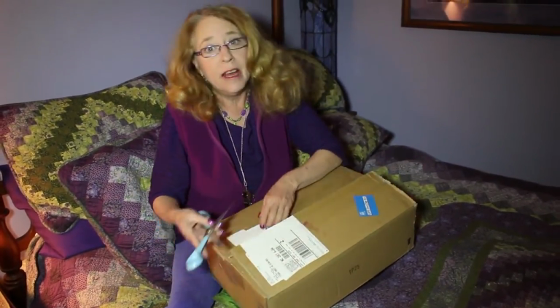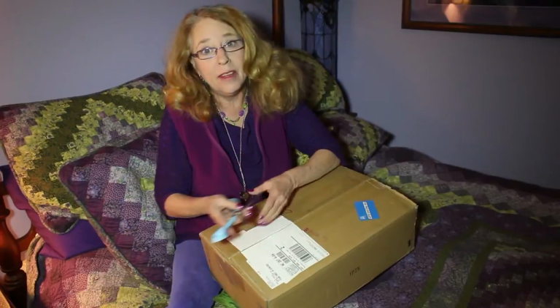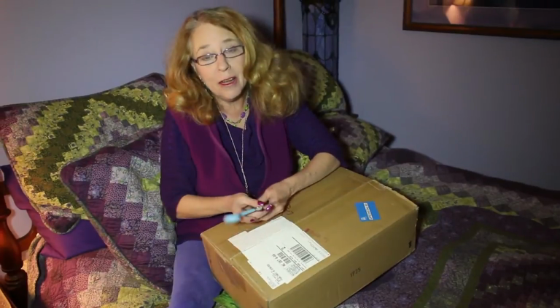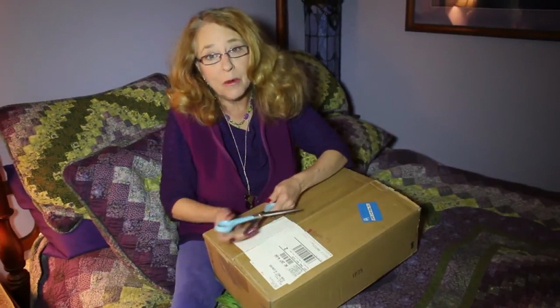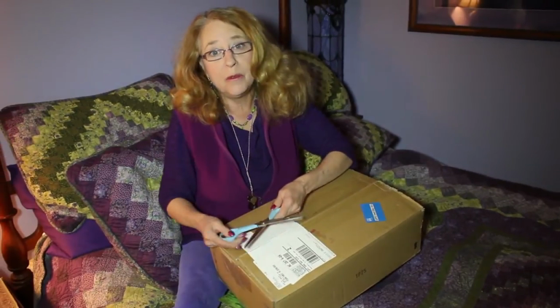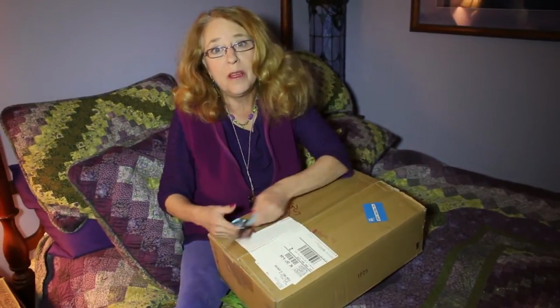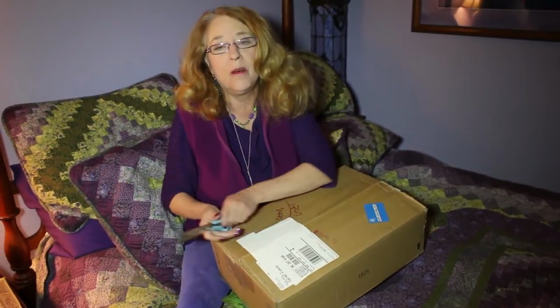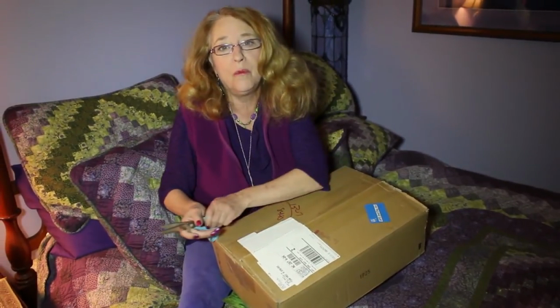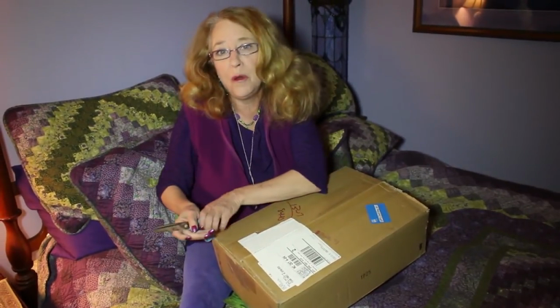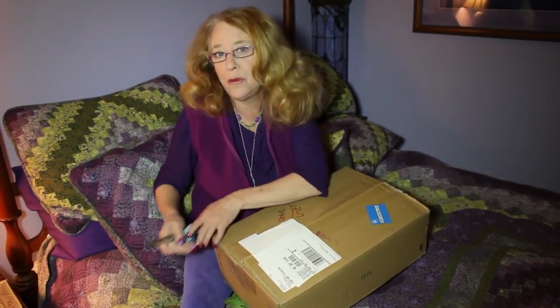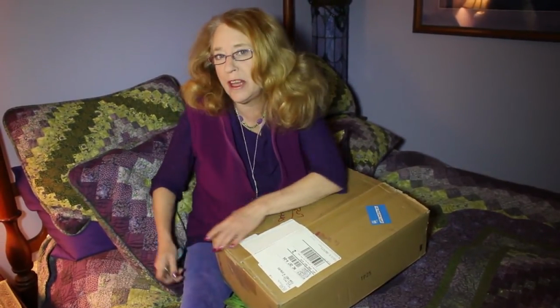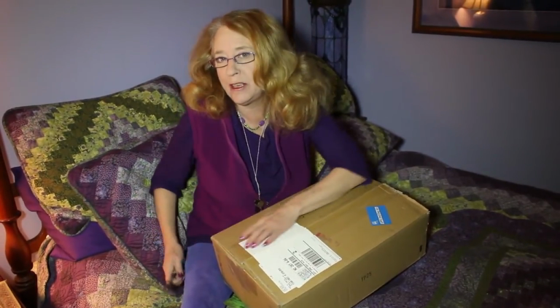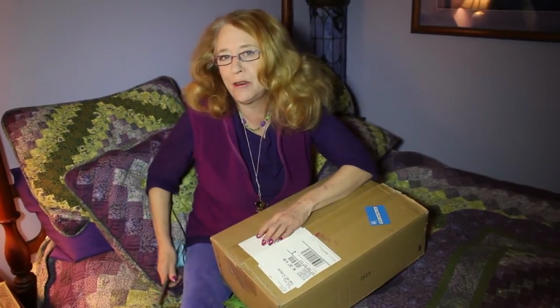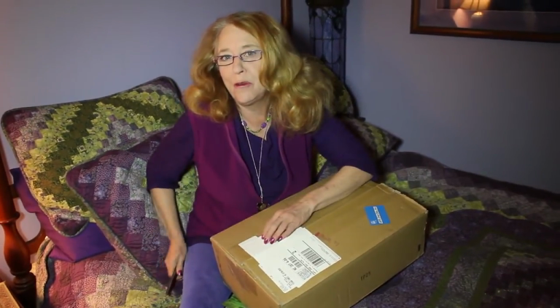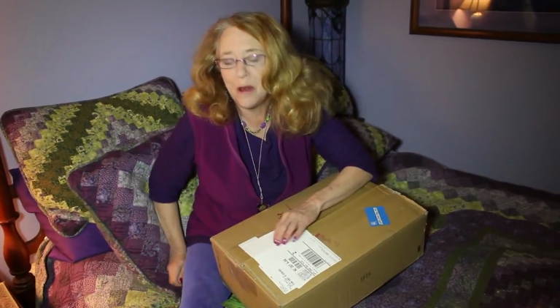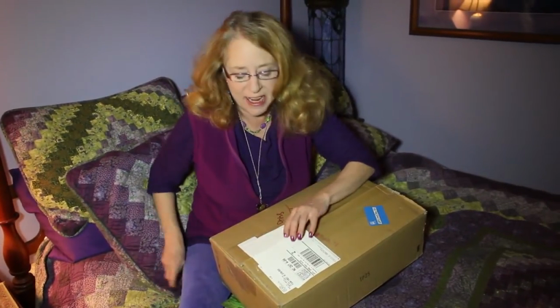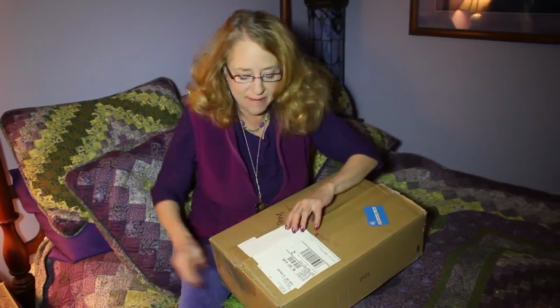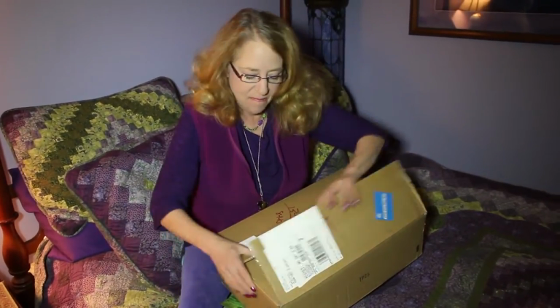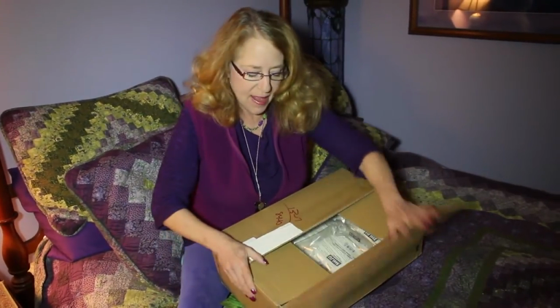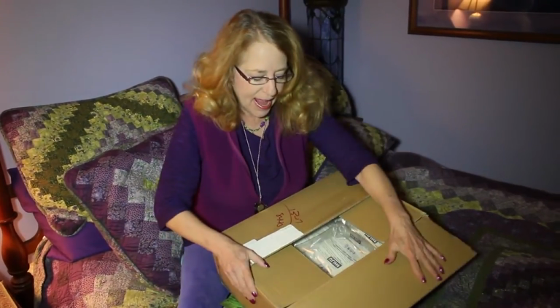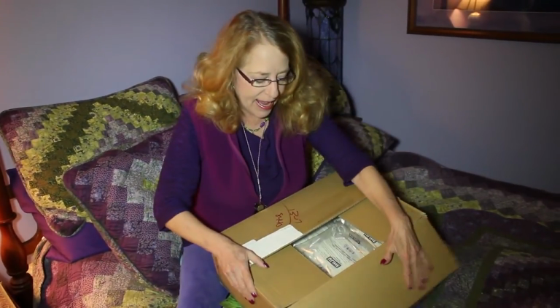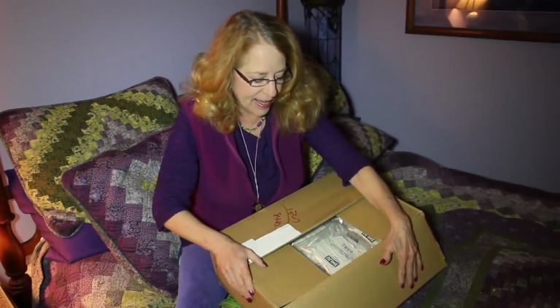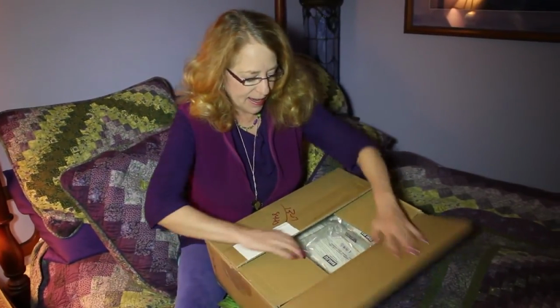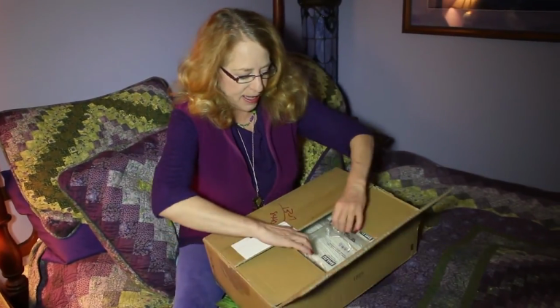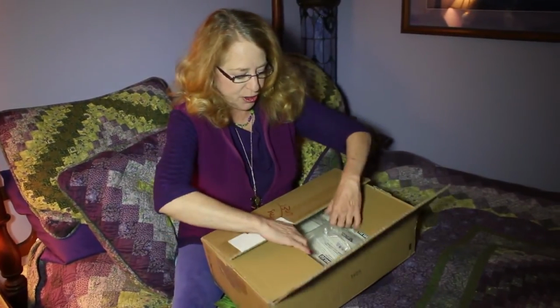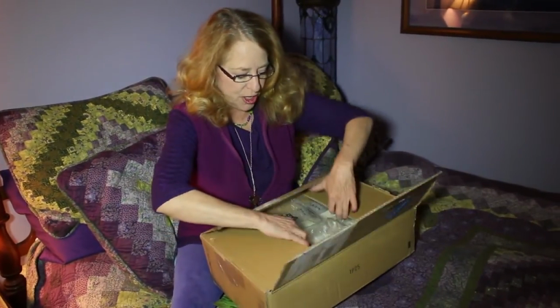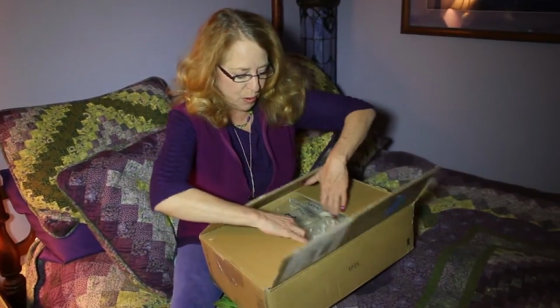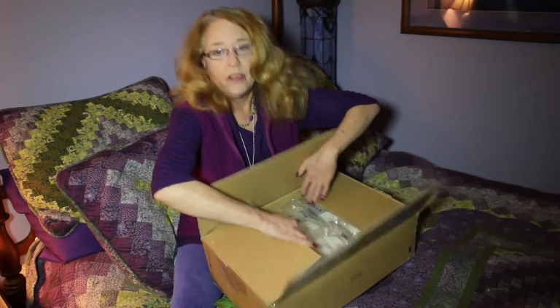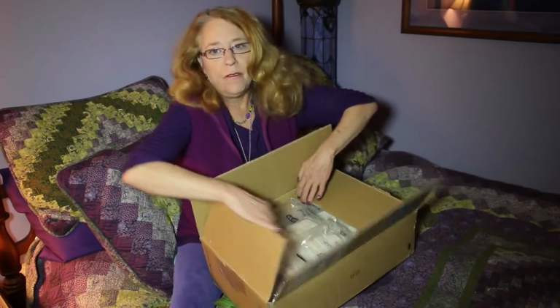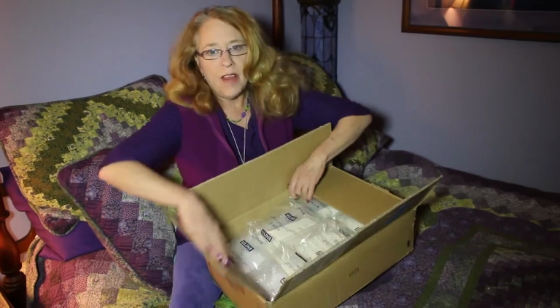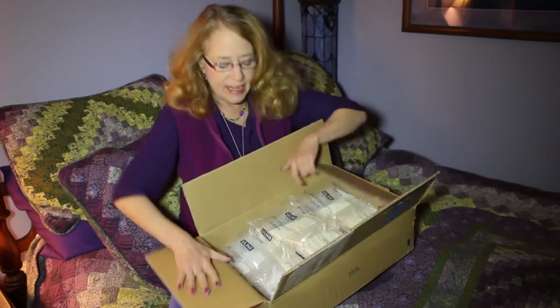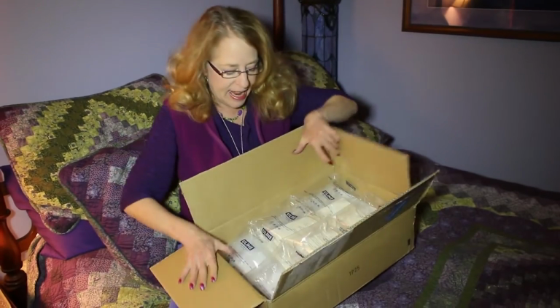And then I worked with a wonderful editor, Lorraine, and she was fantastic.